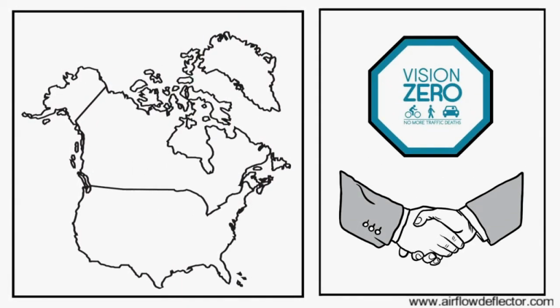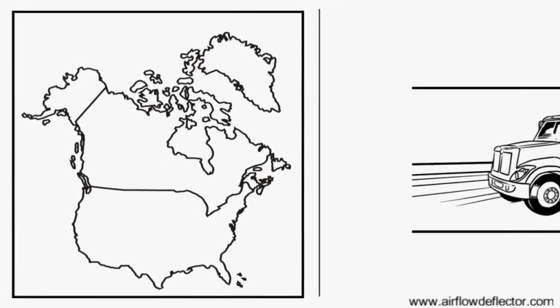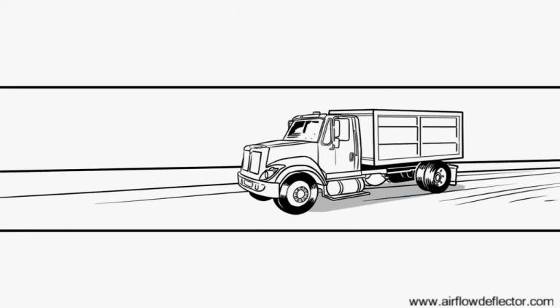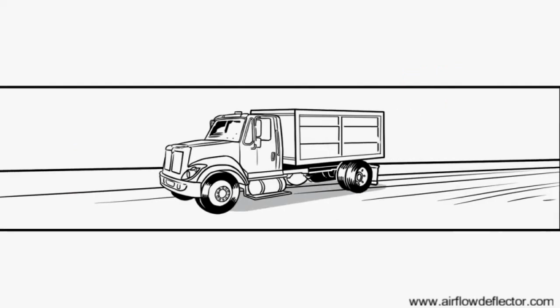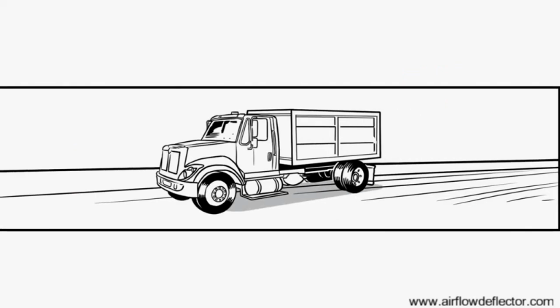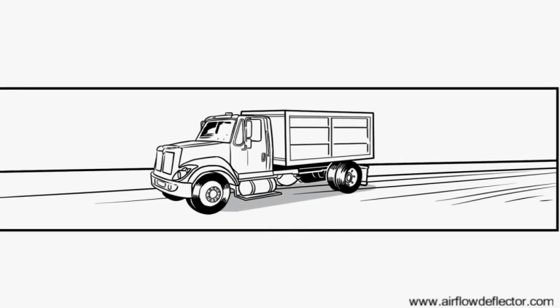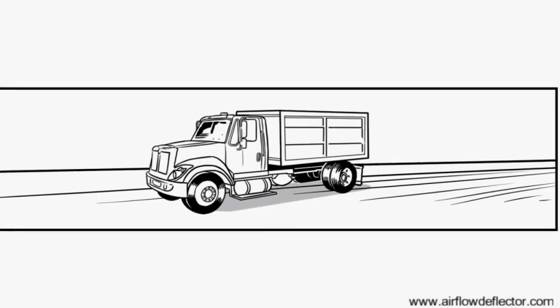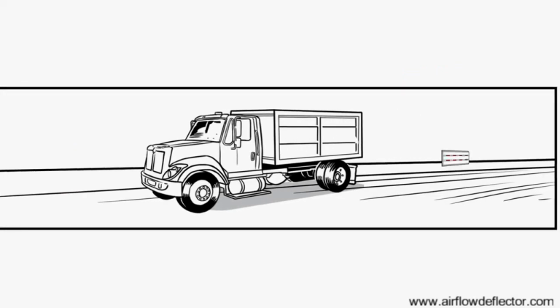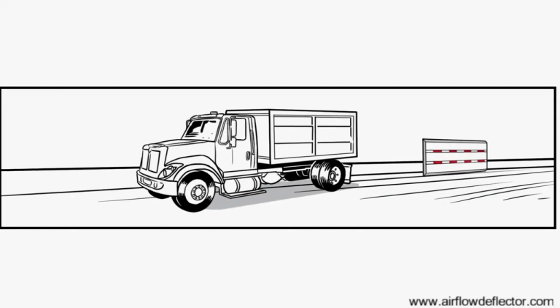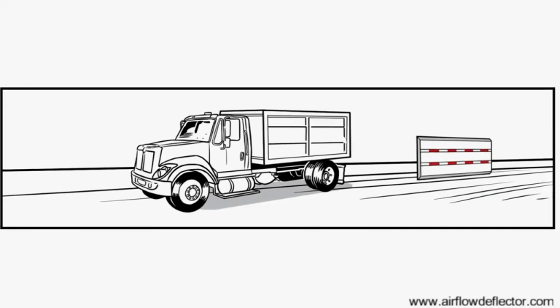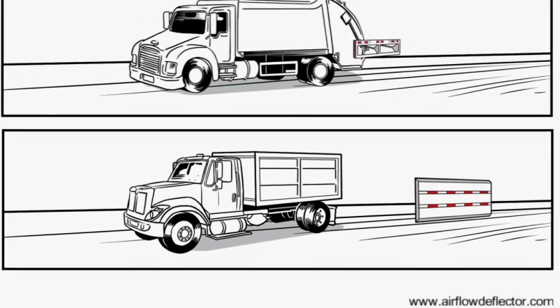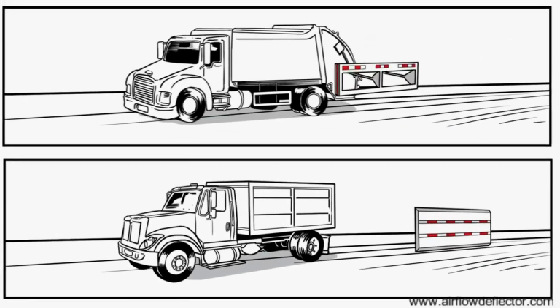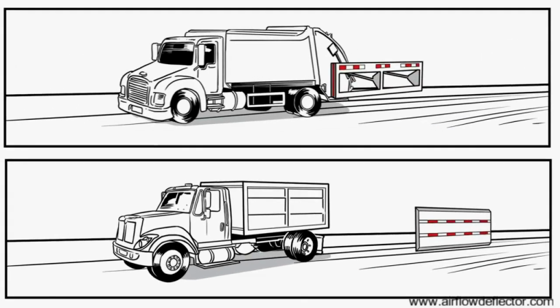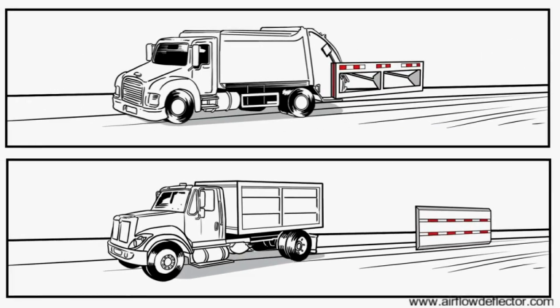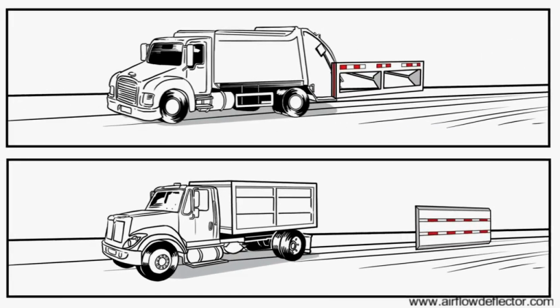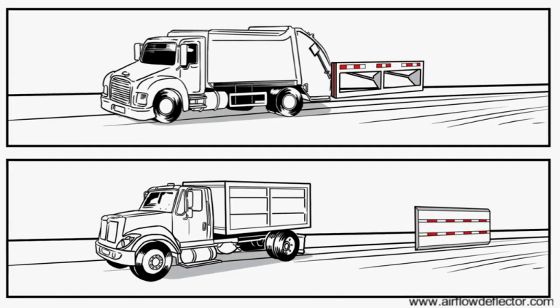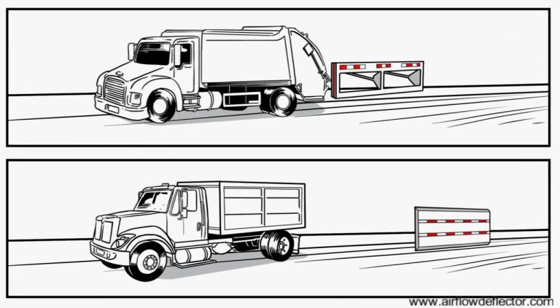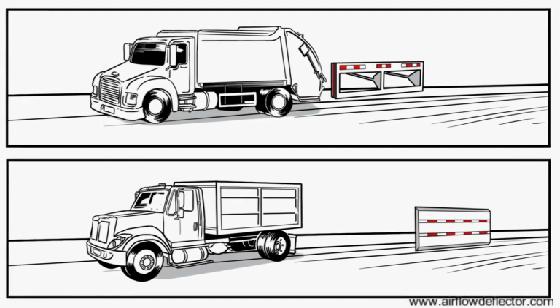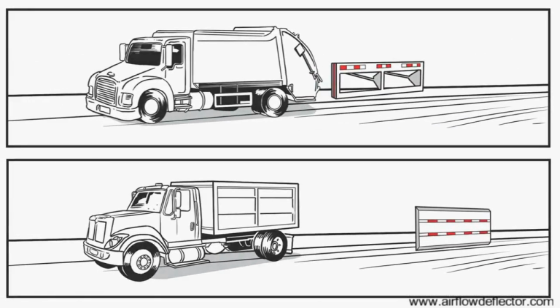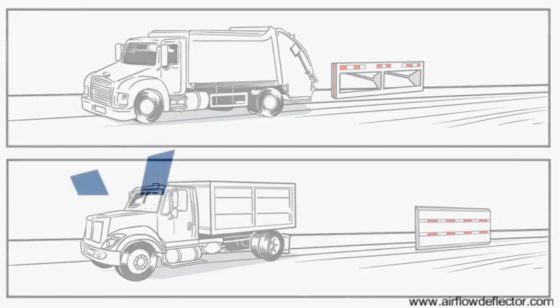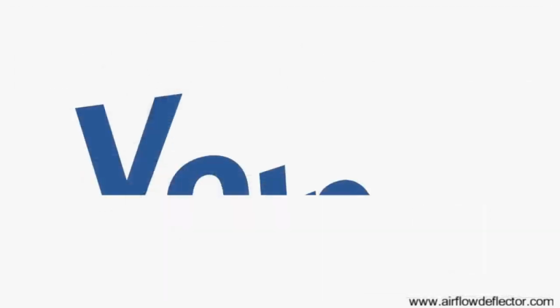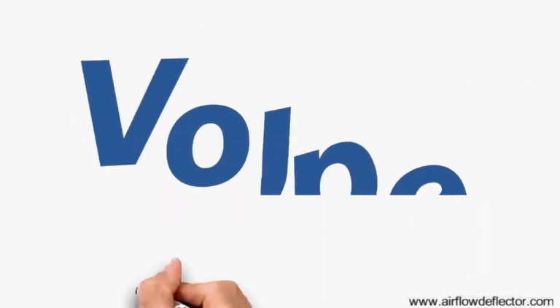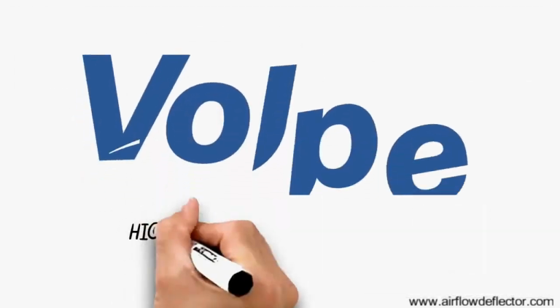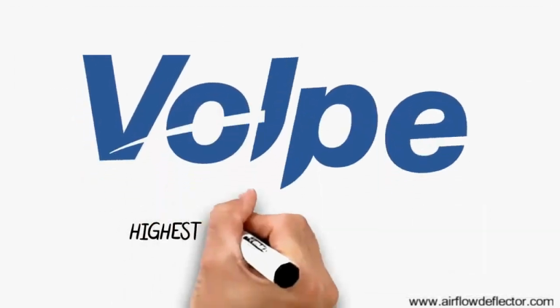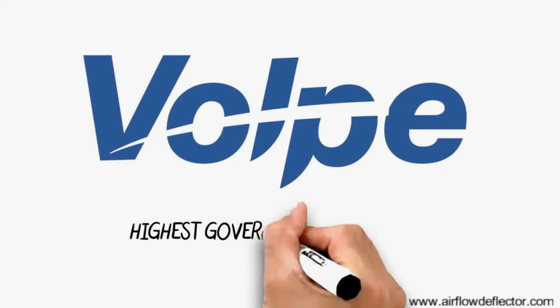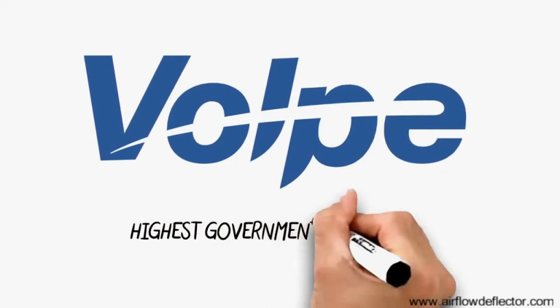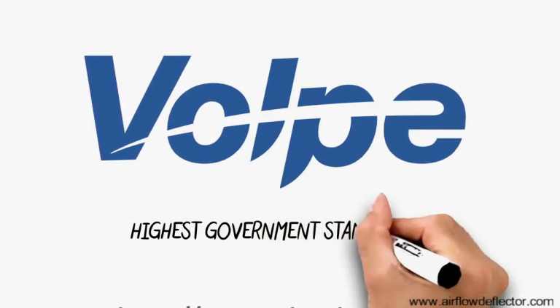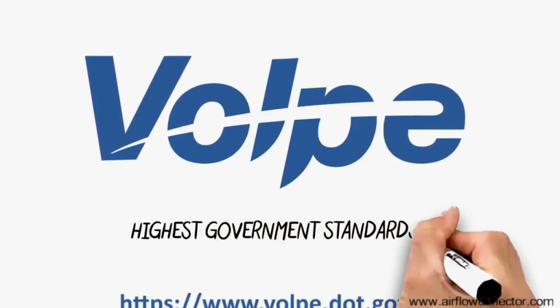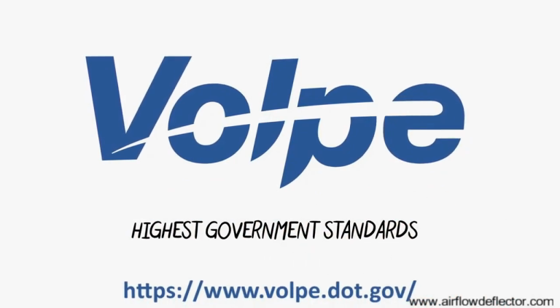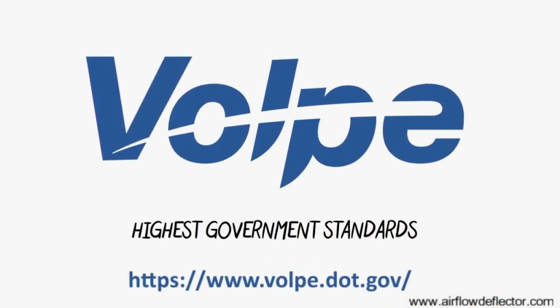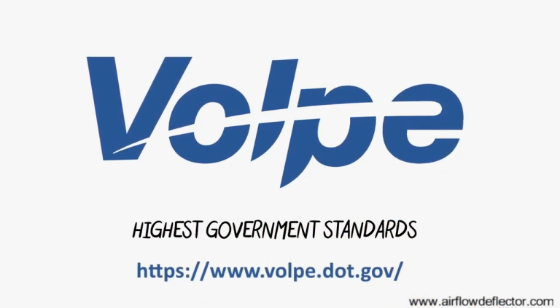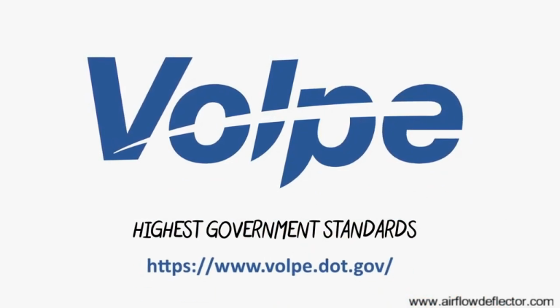You have two choices: full panel or metal rails. Both meet Volpe standards — the highest safety standards.